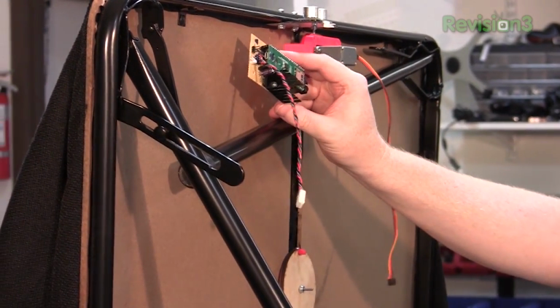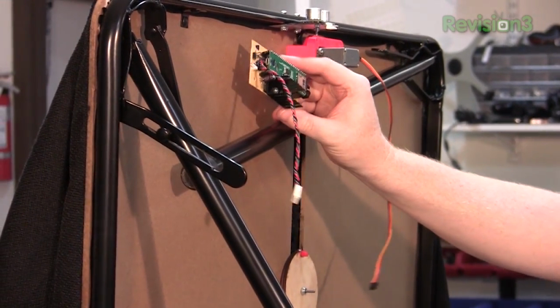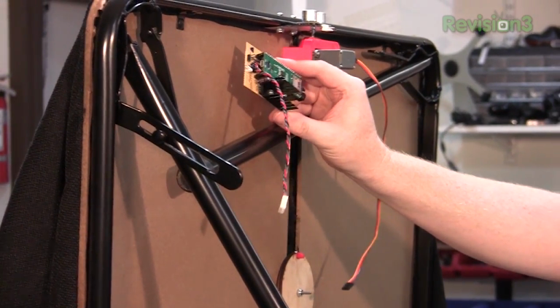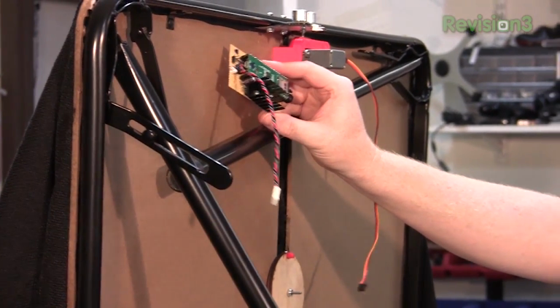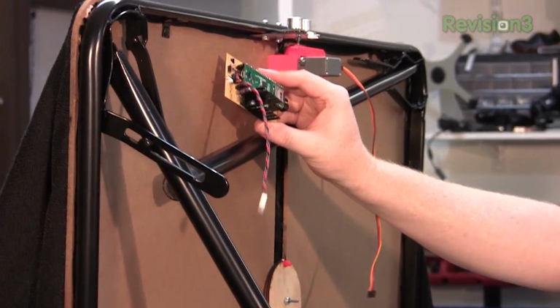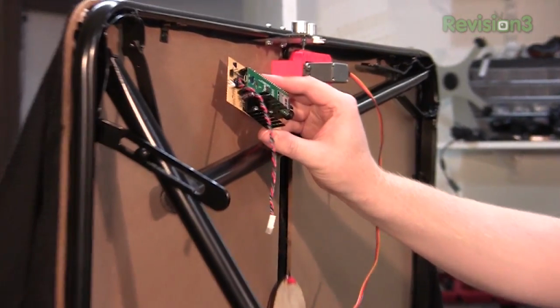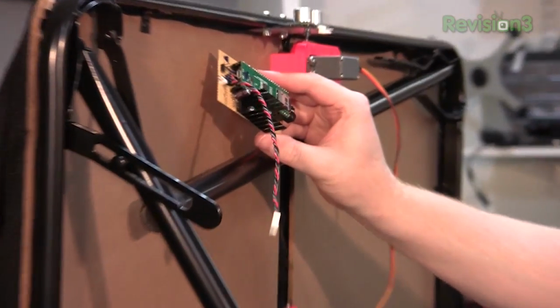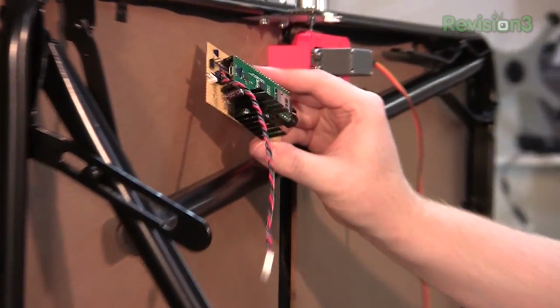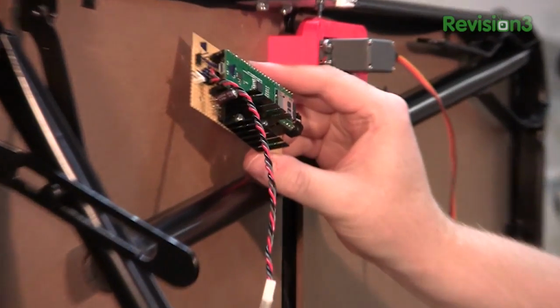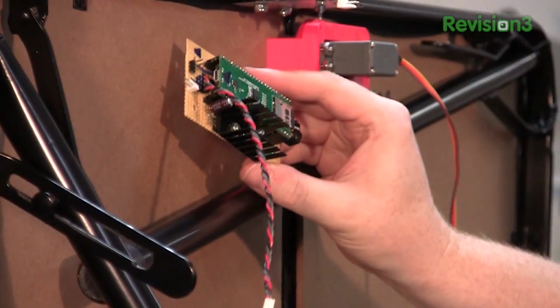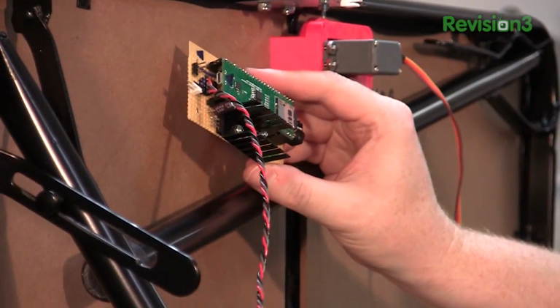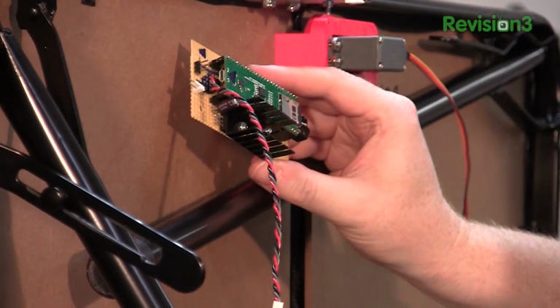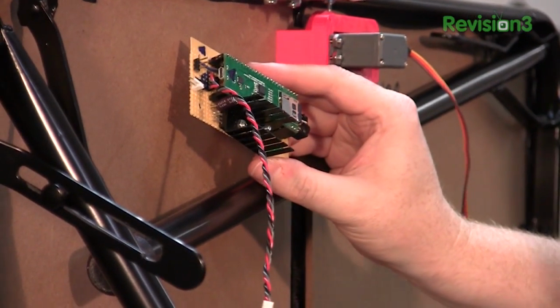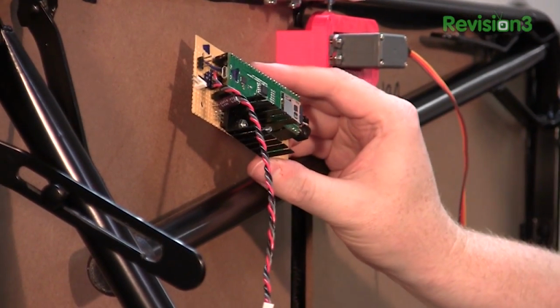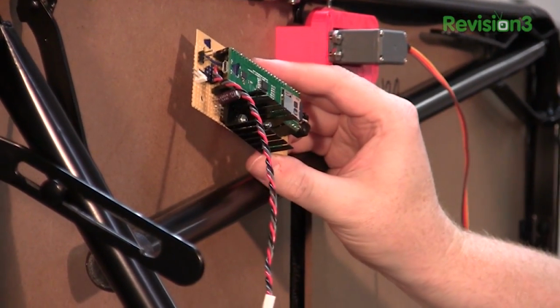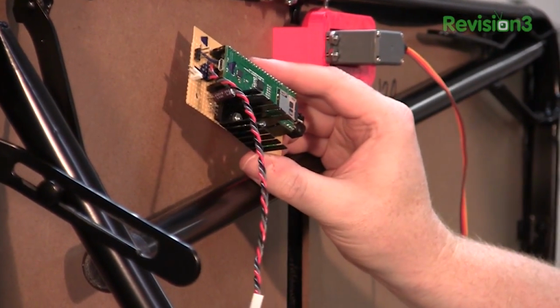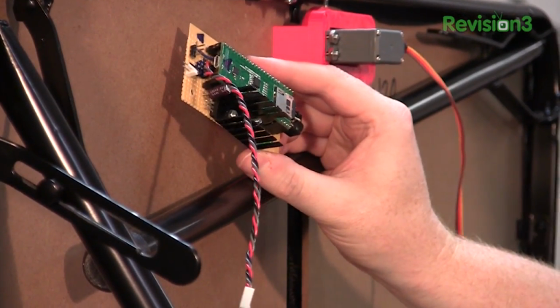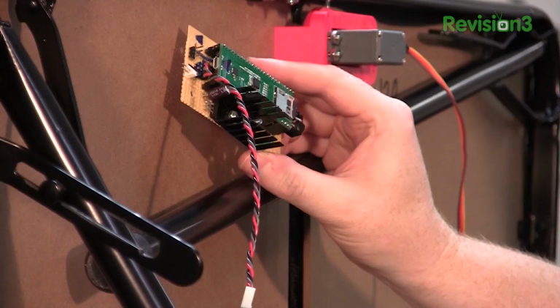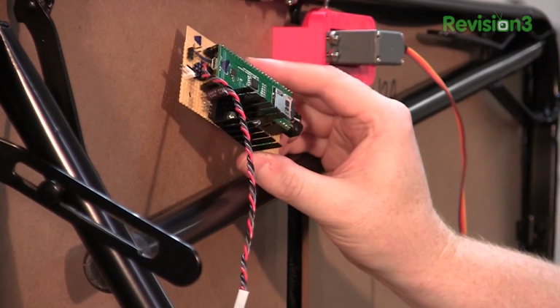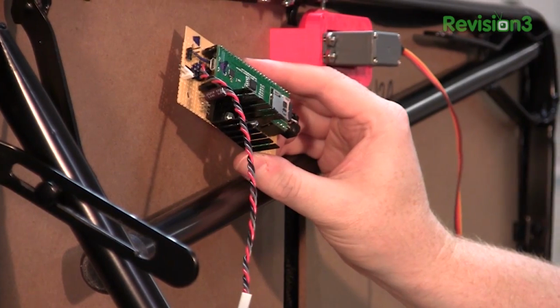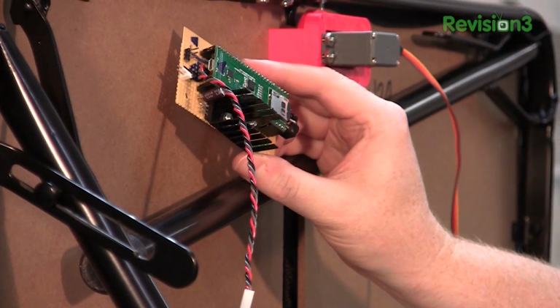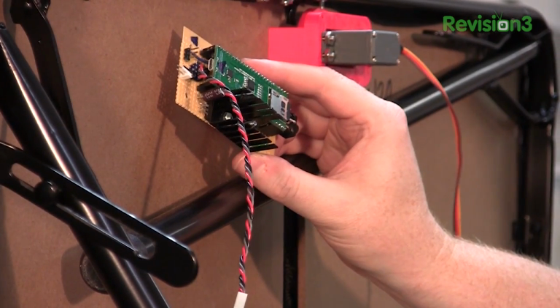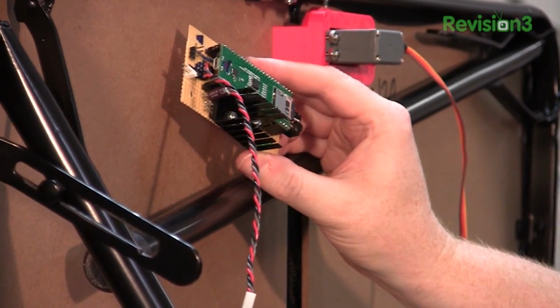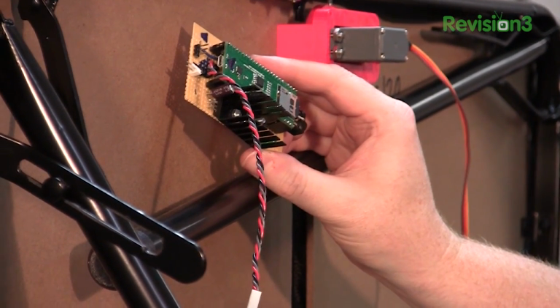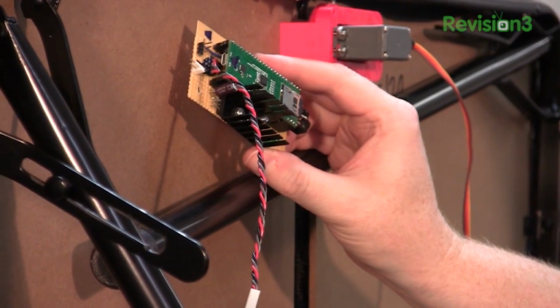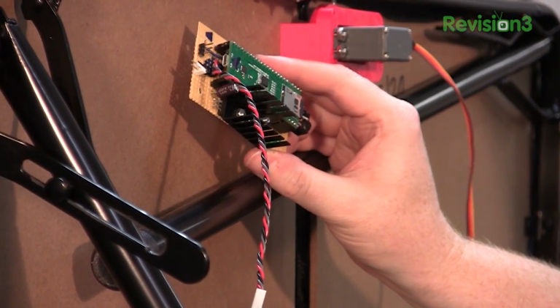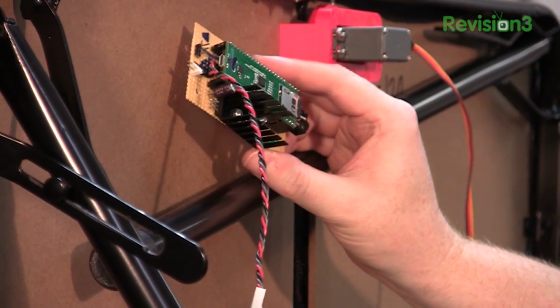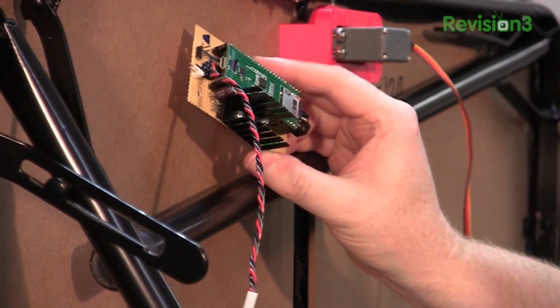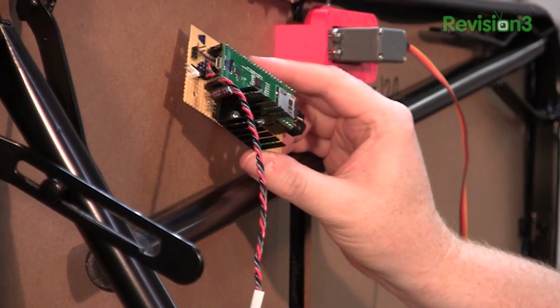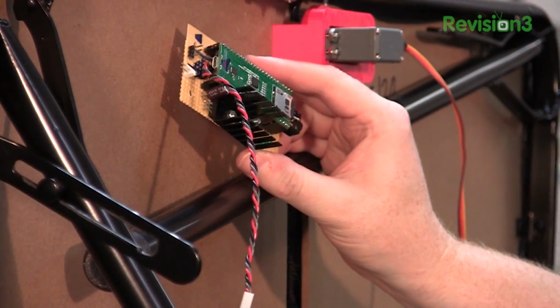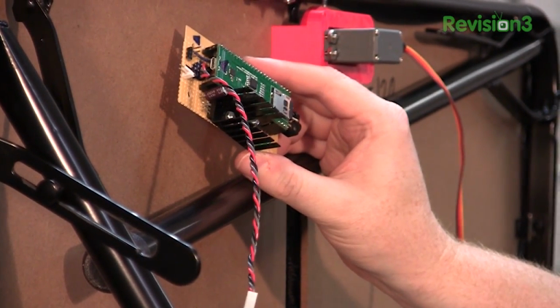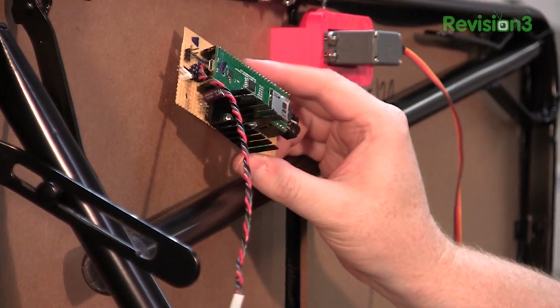Once I have it installed, I can fine-tune the distance of the Ping sensor and also get the servo library working on the propeller.